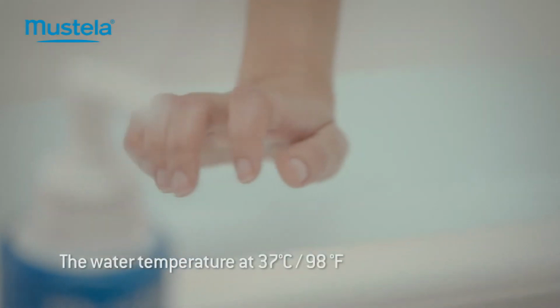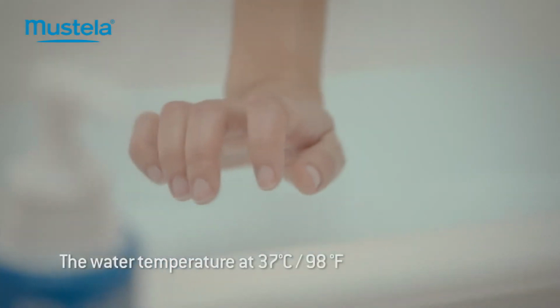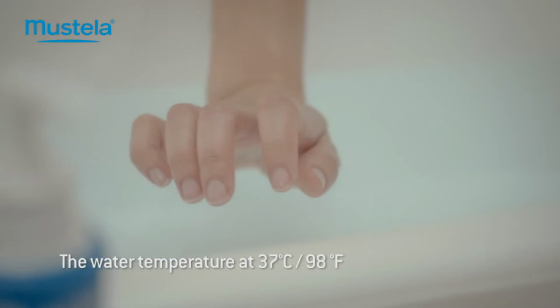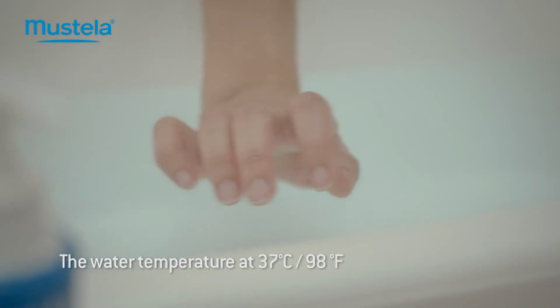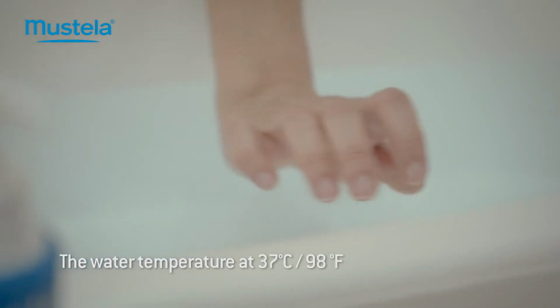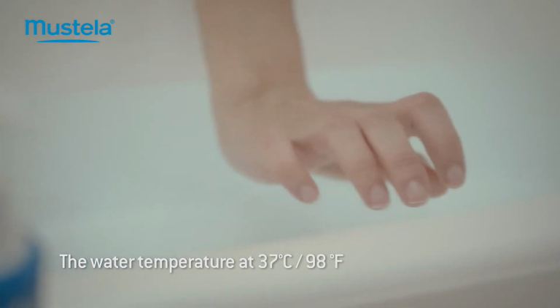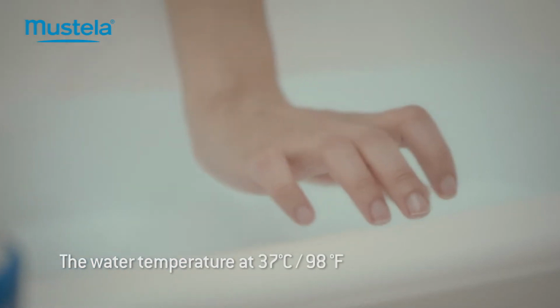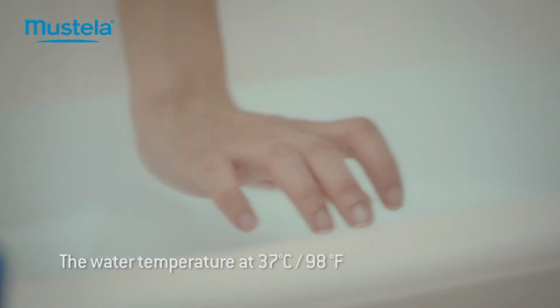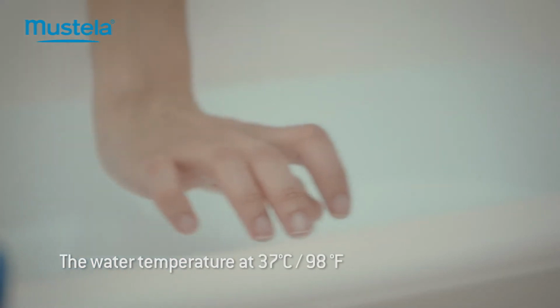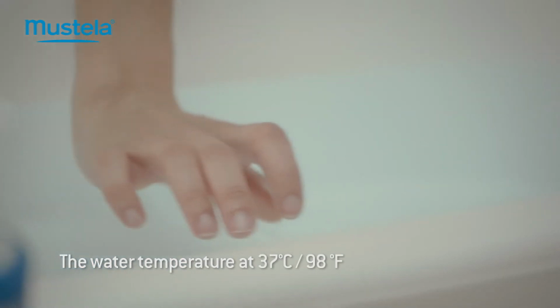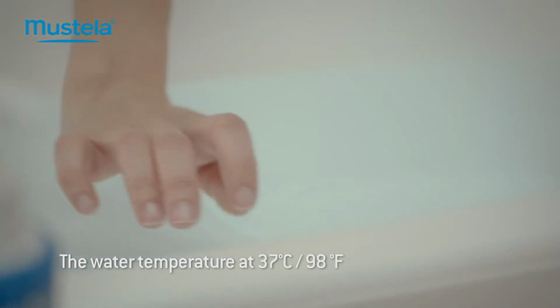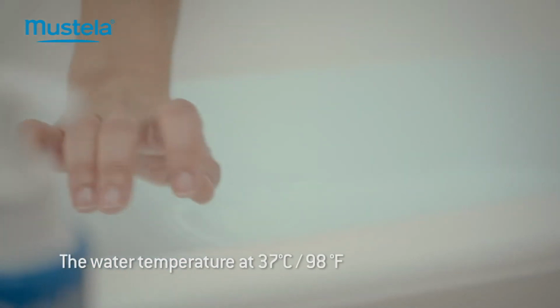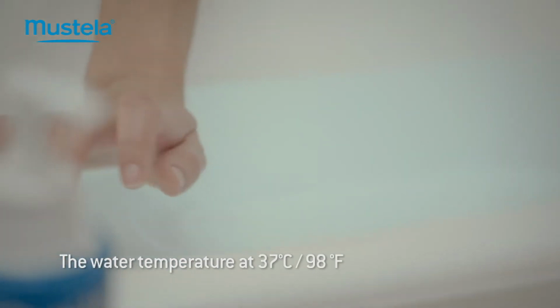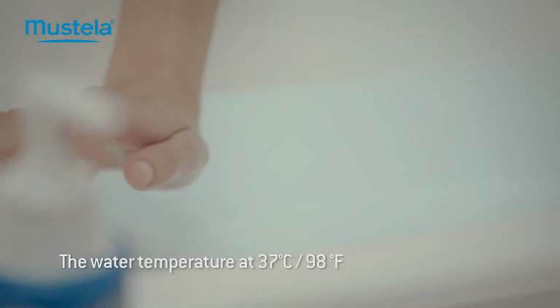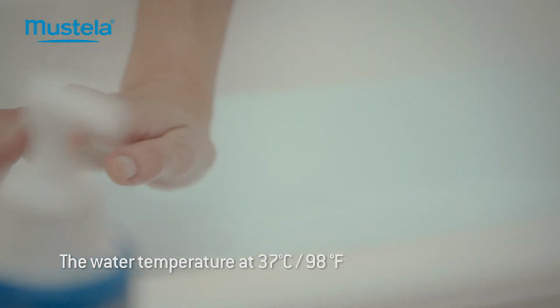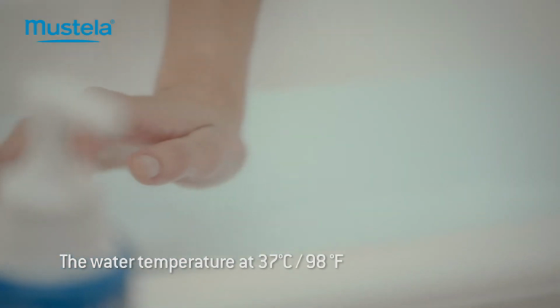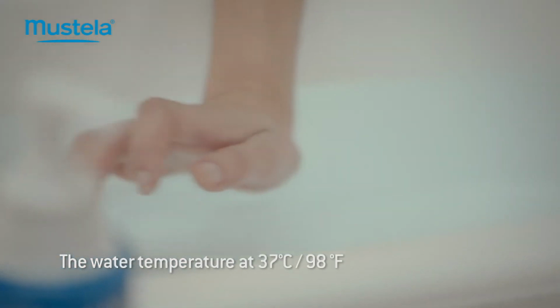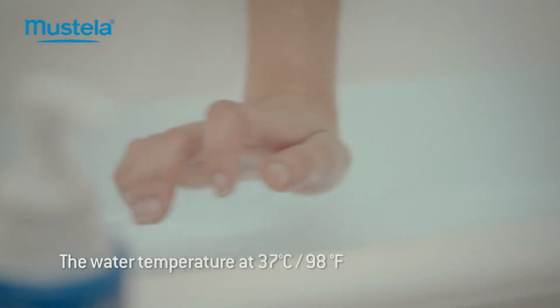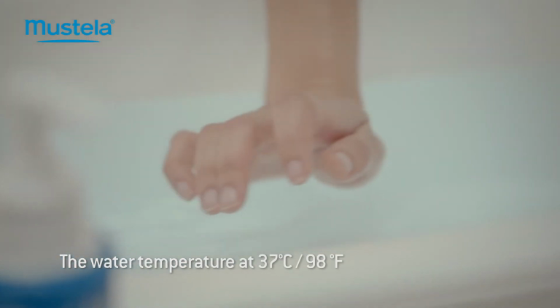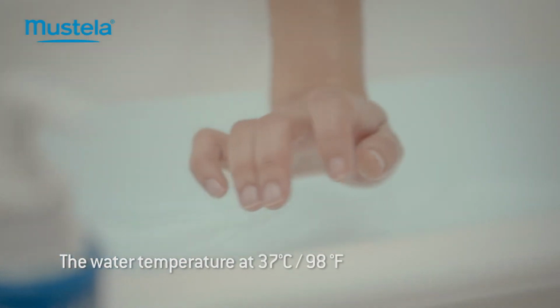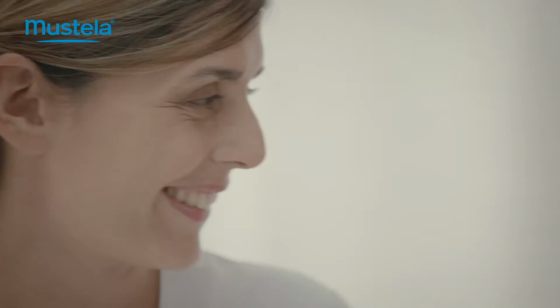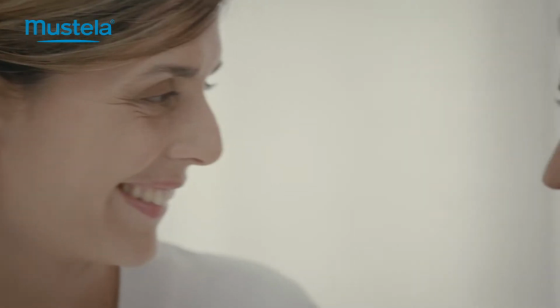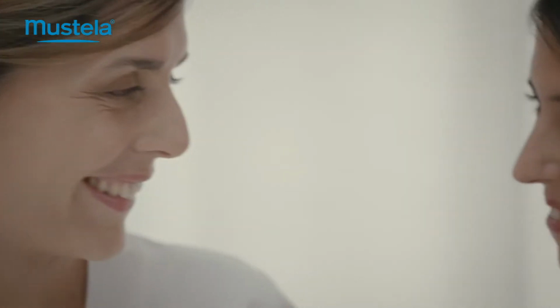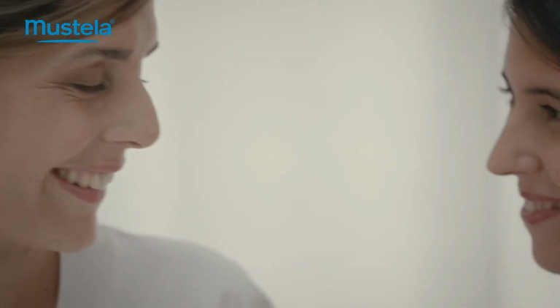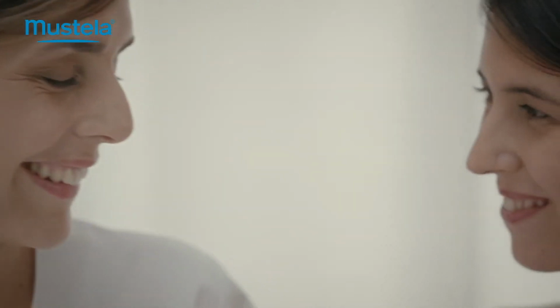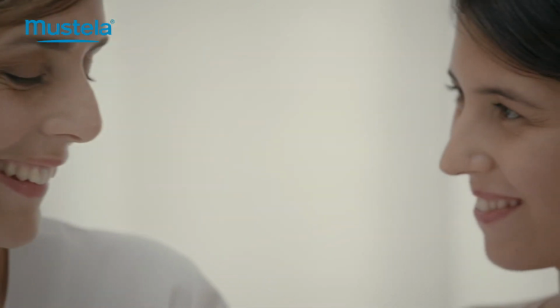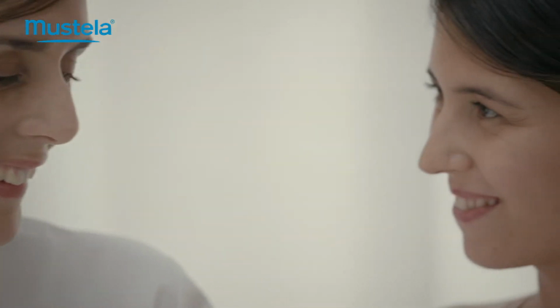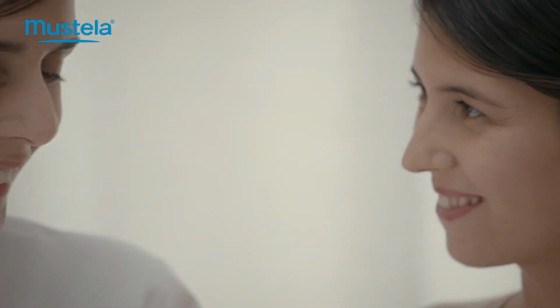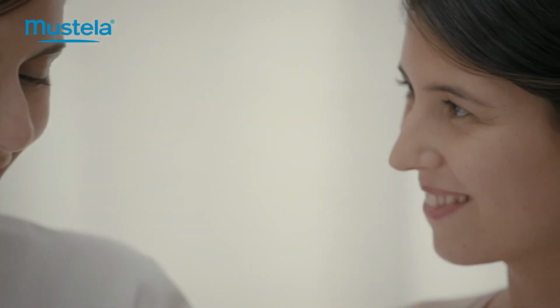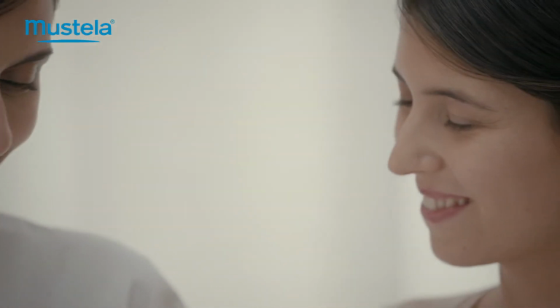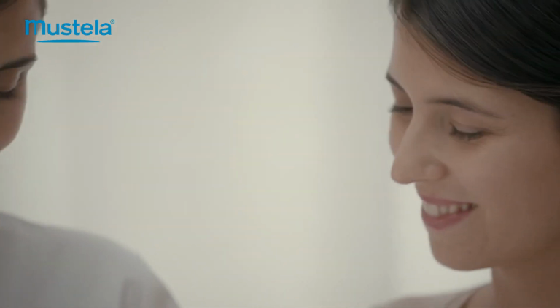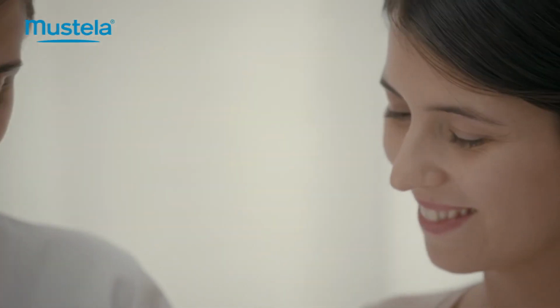The water temperature must be 98 degrees, and there should be enough water for baby to be comfortably immersed.